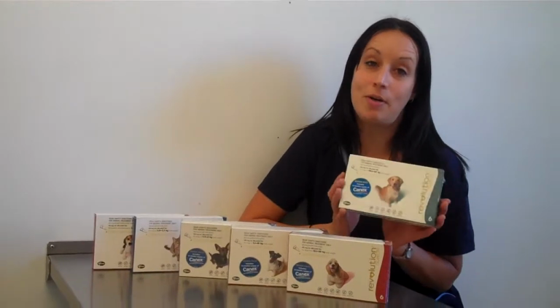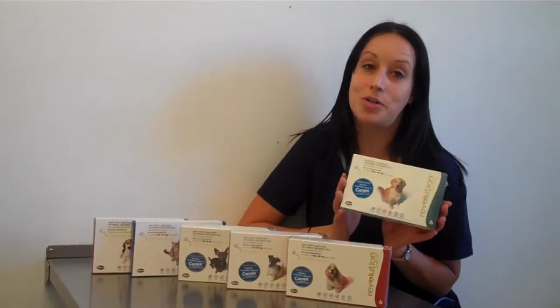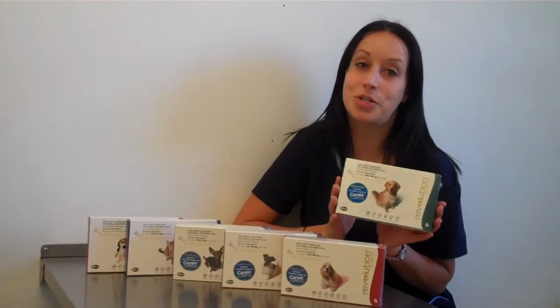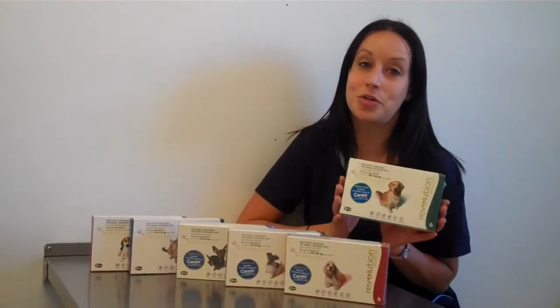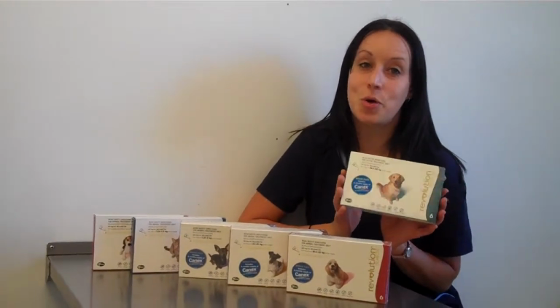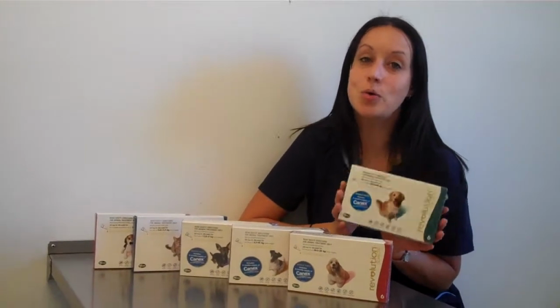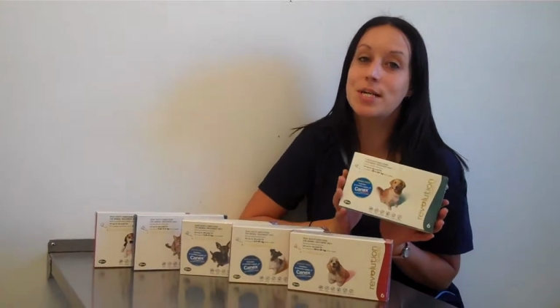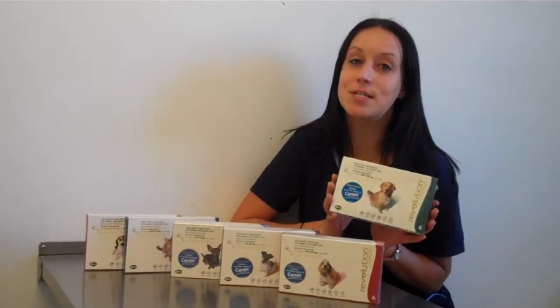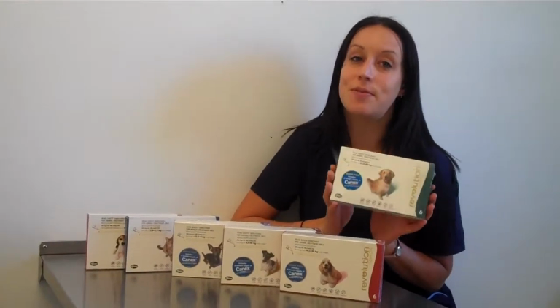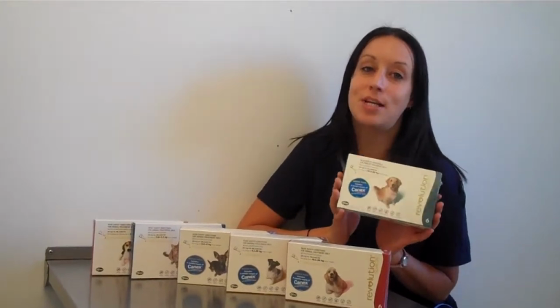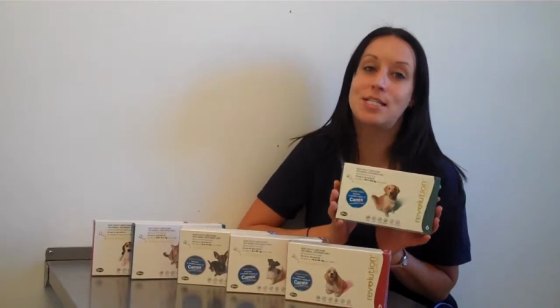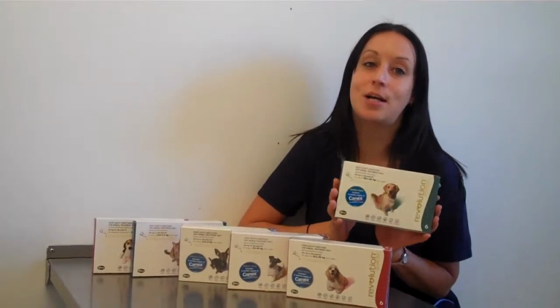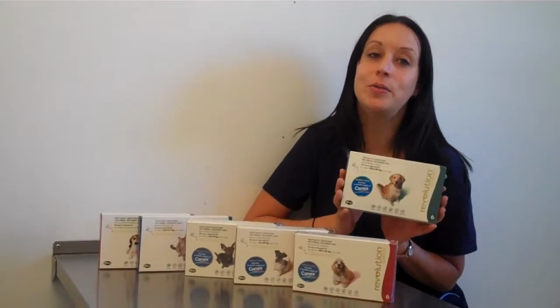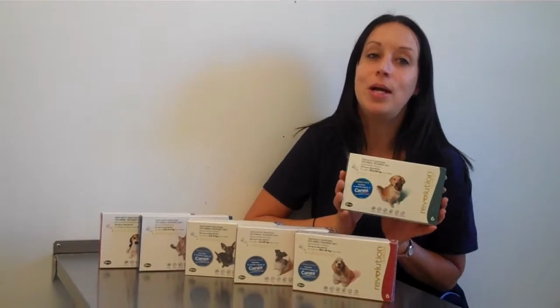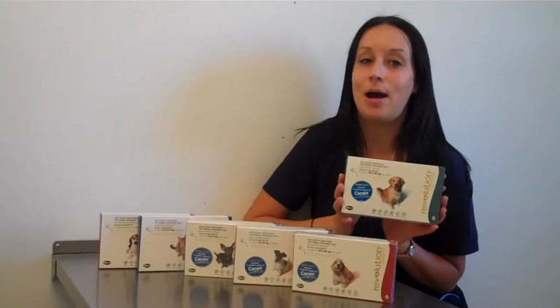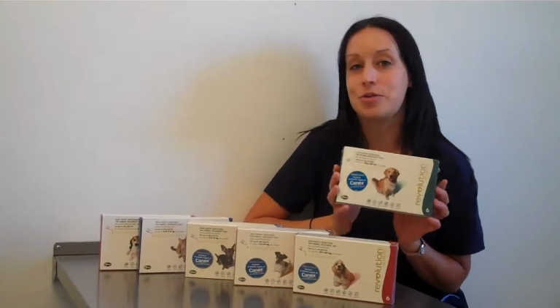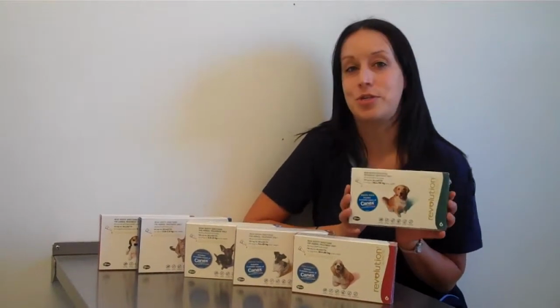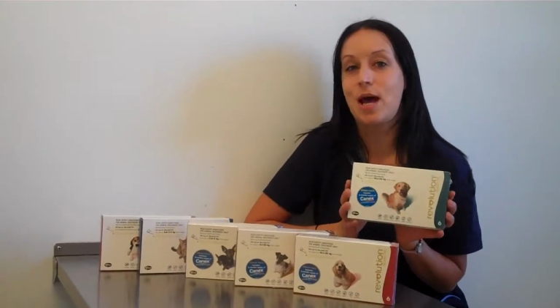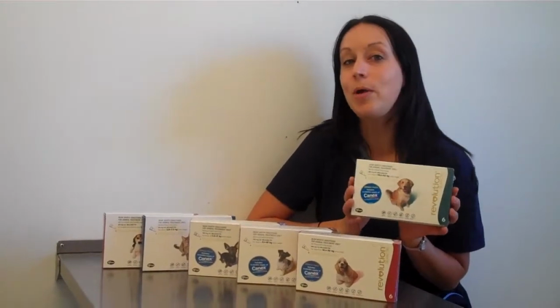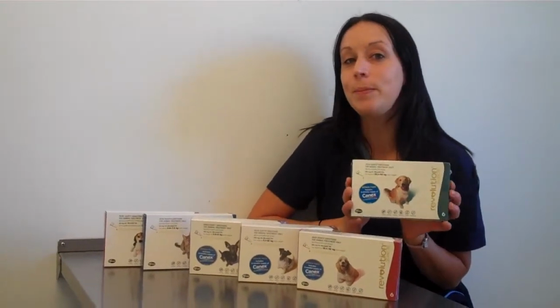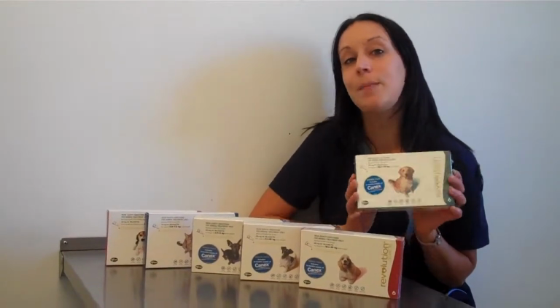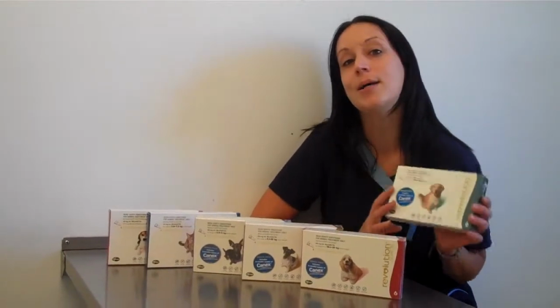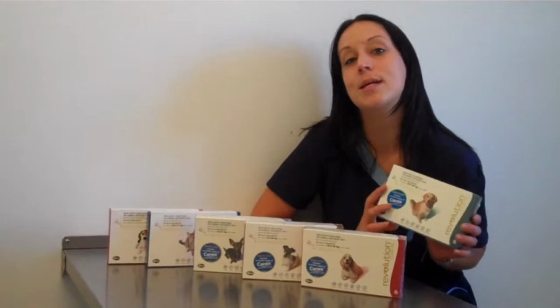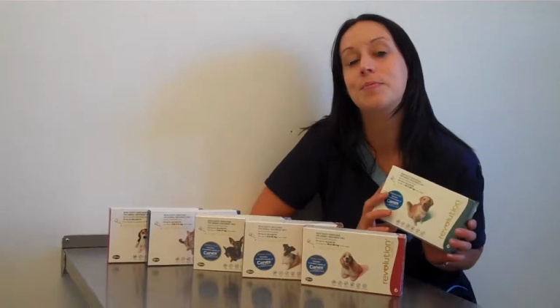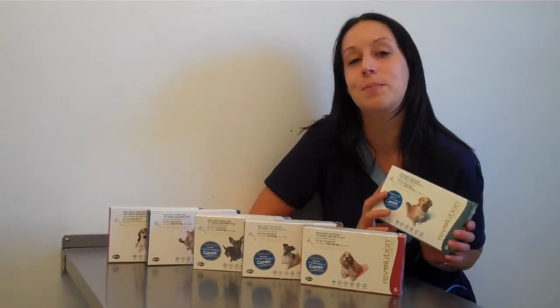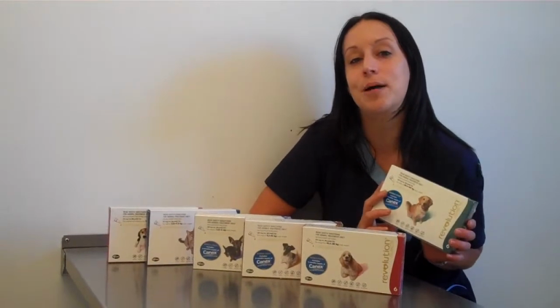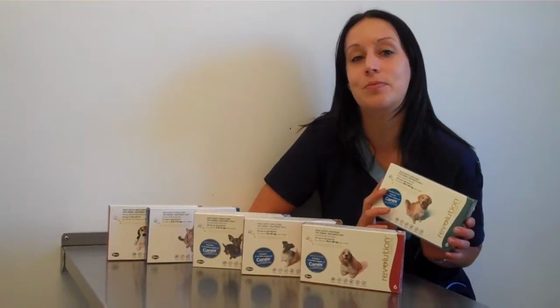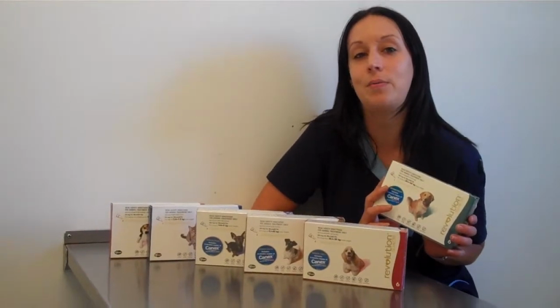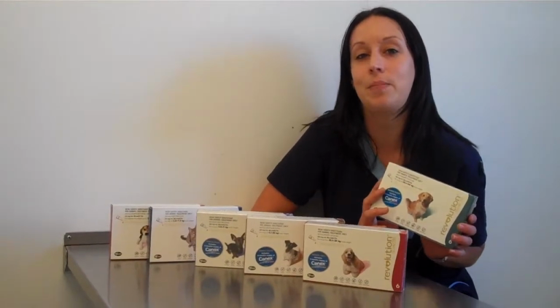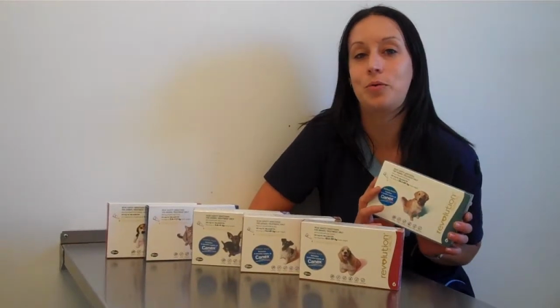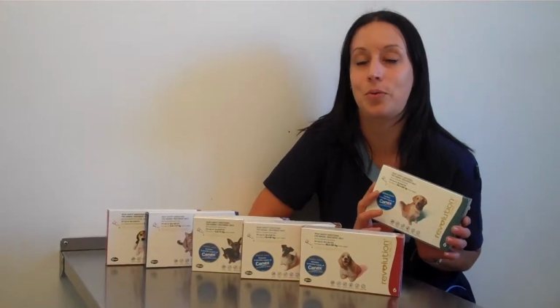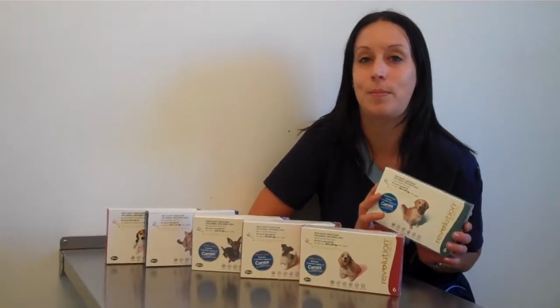Revolution controls all stages of the flea cycle and also treats heartworm, ear mites, sarcoptic mites, roundworm and hookworm.